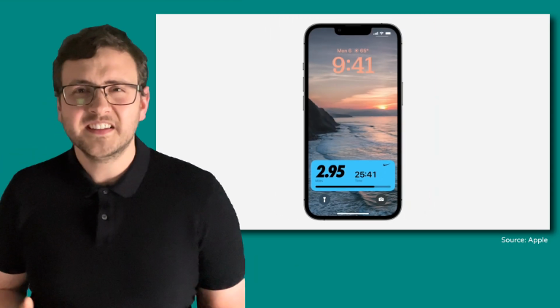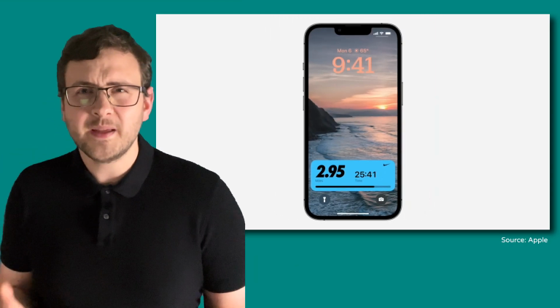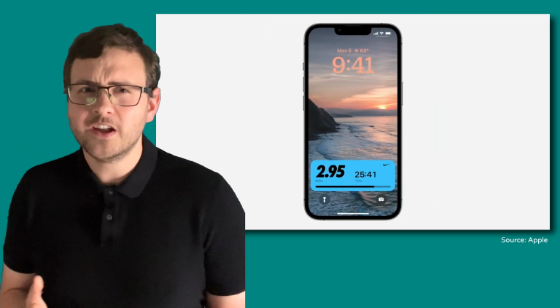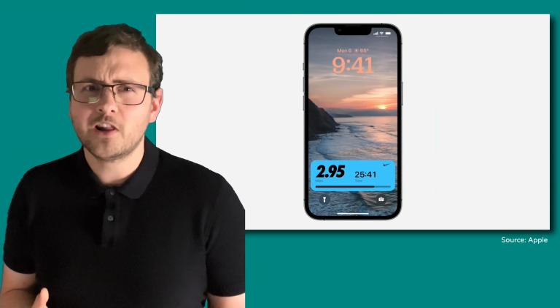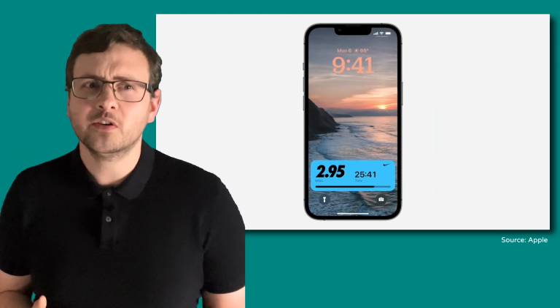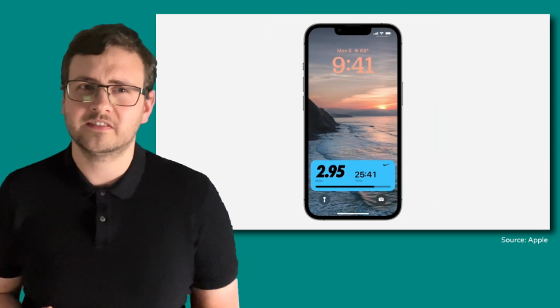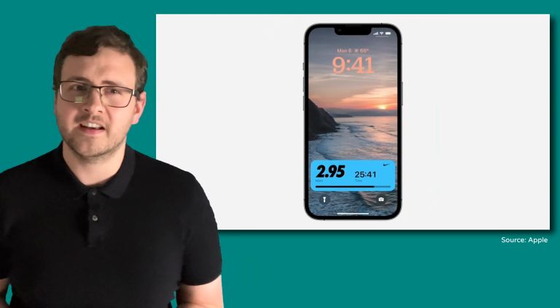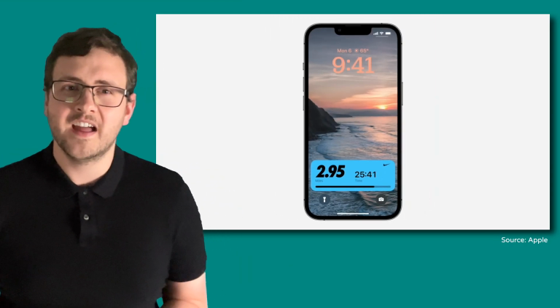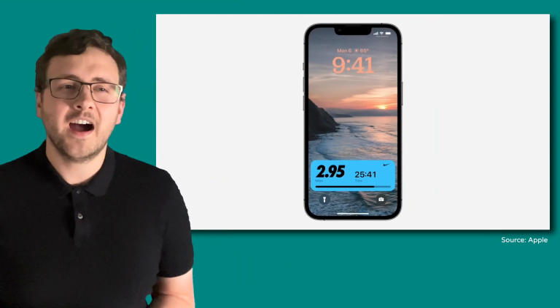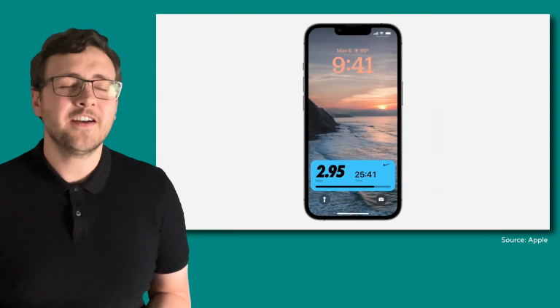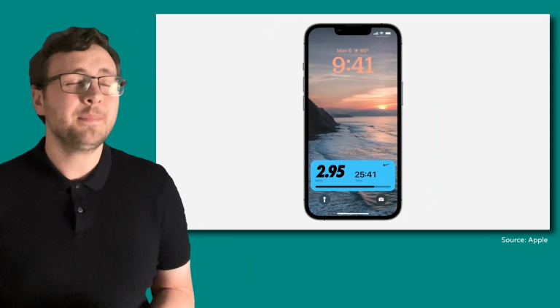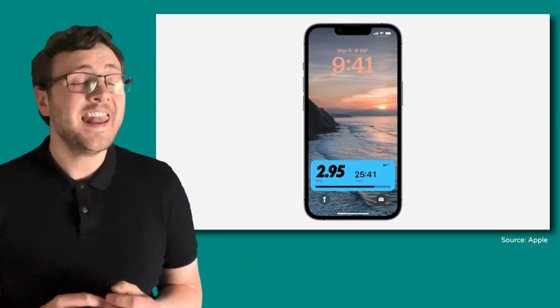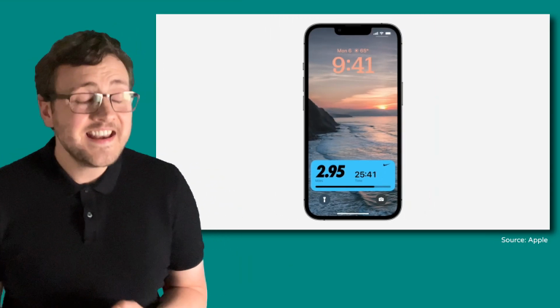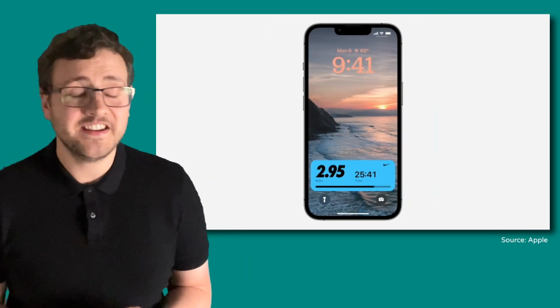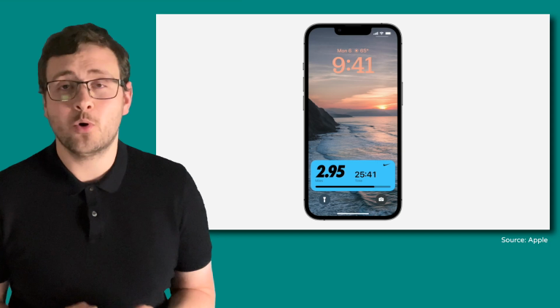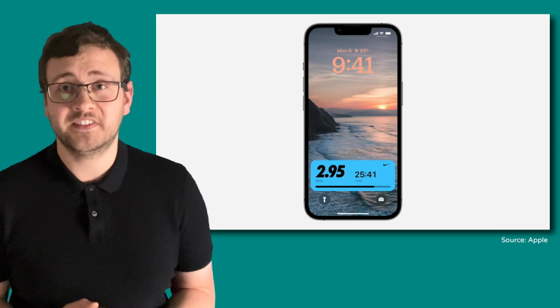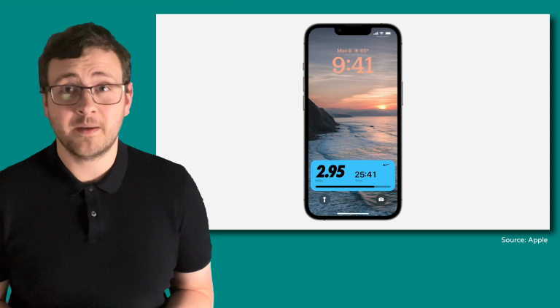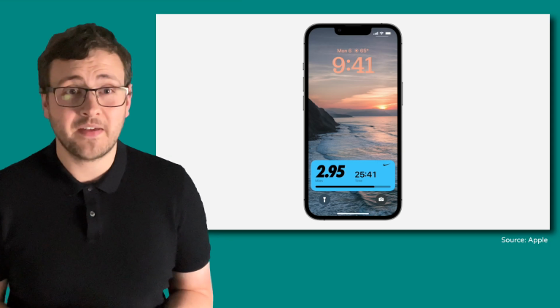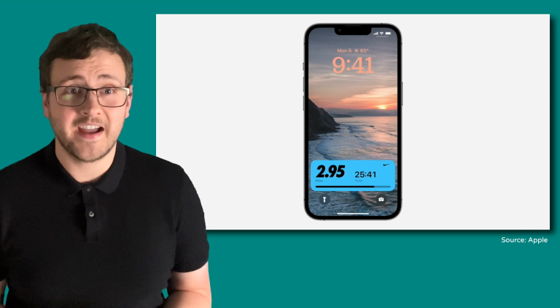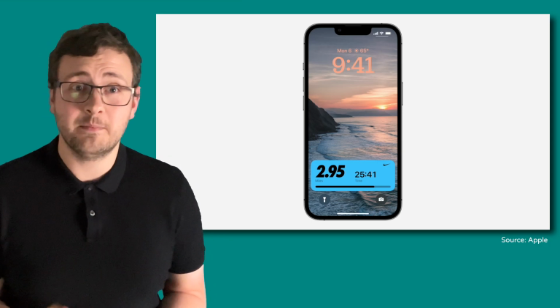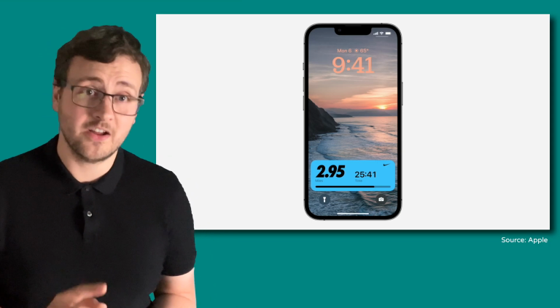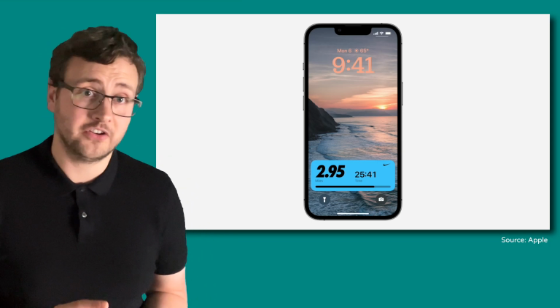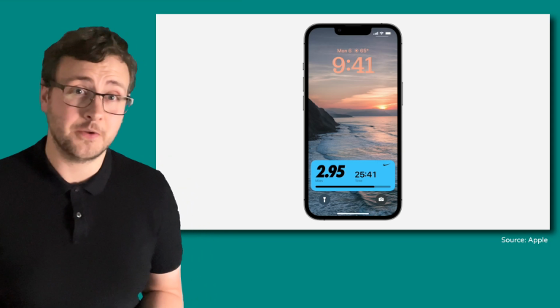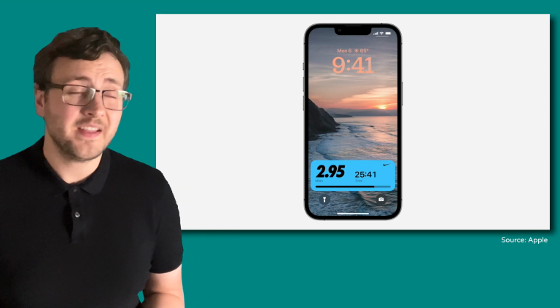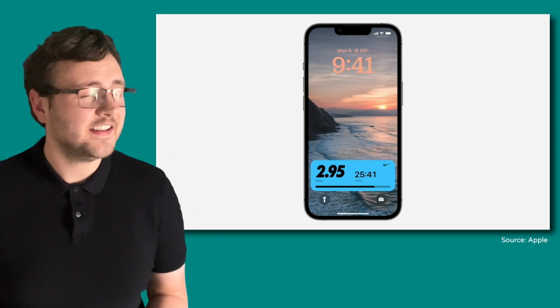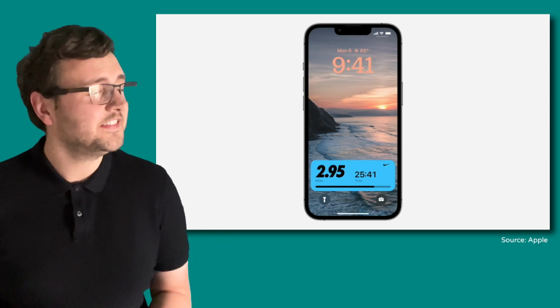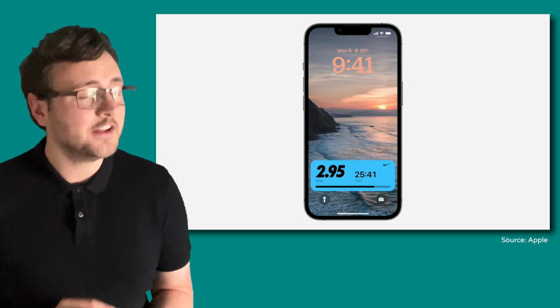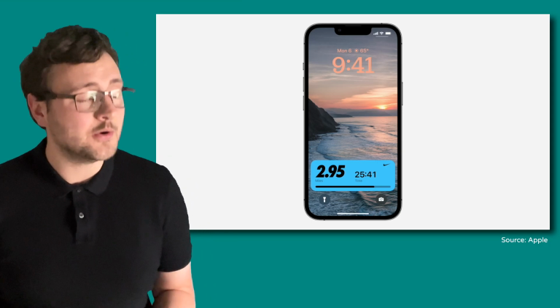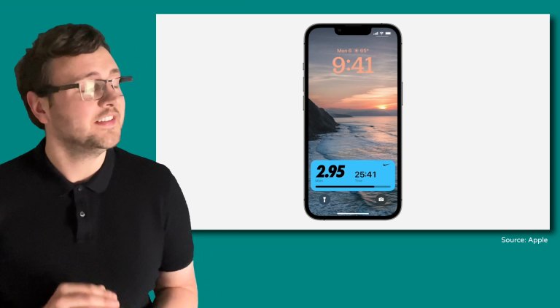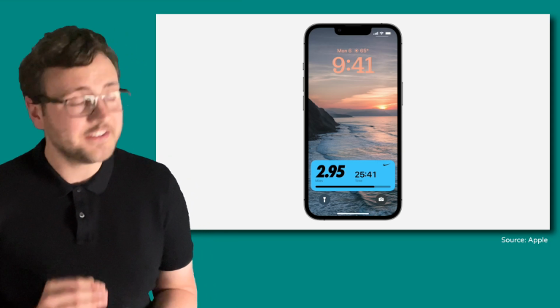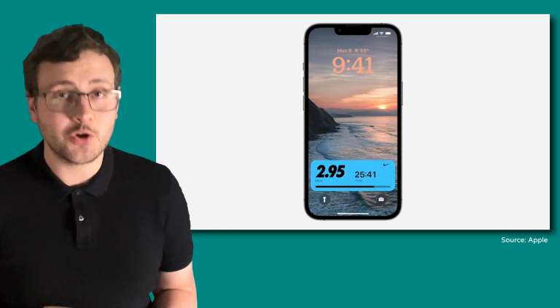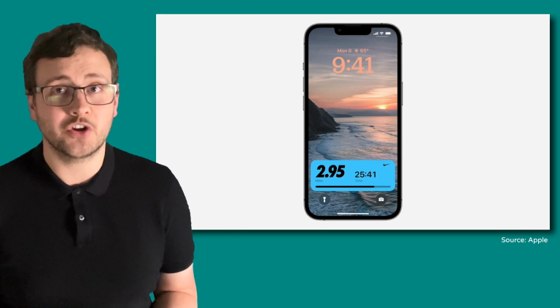Speaking of the lock screen, I have plenty more to say about that in a minute or two. It is so, so good.